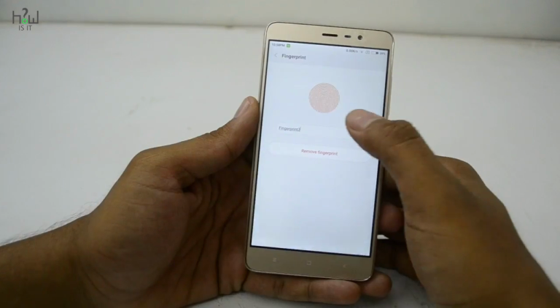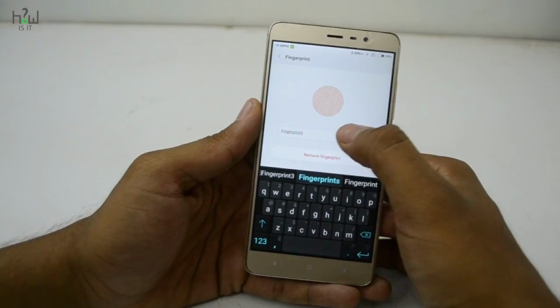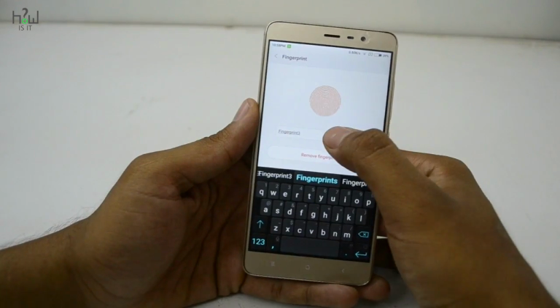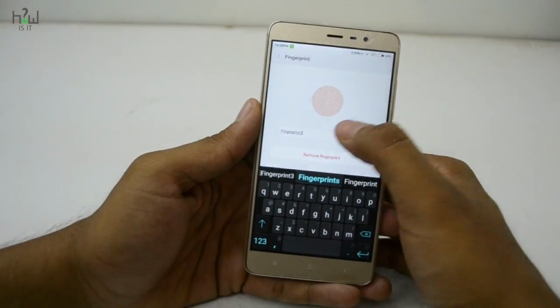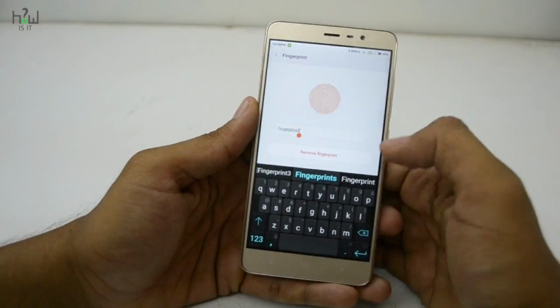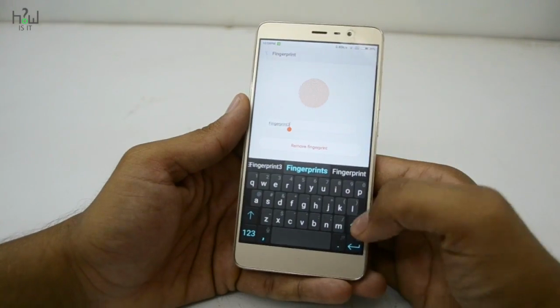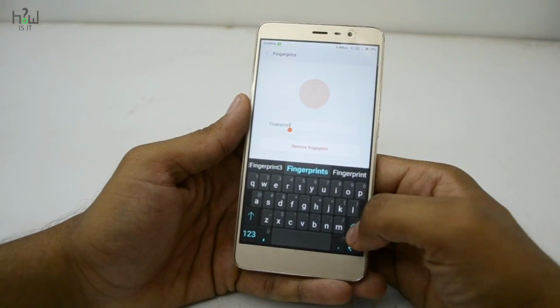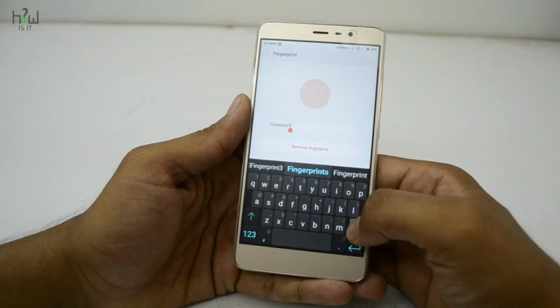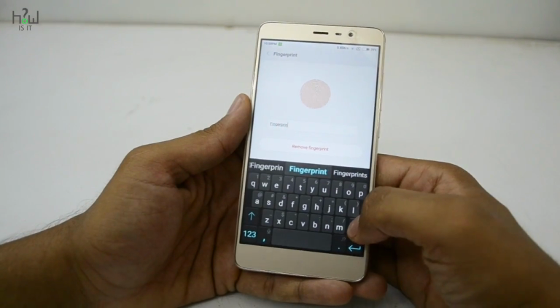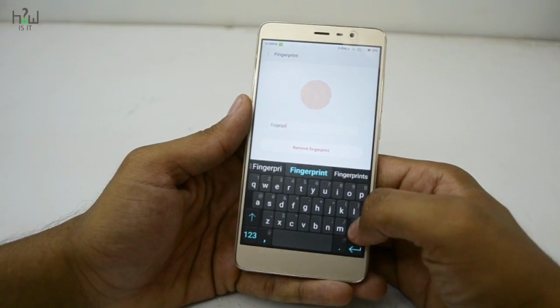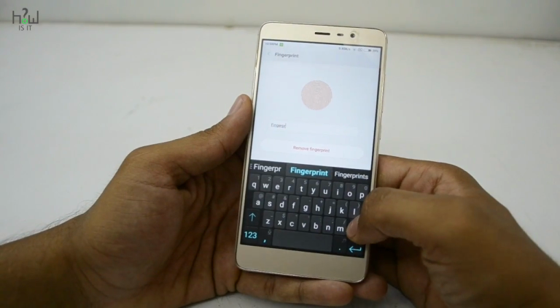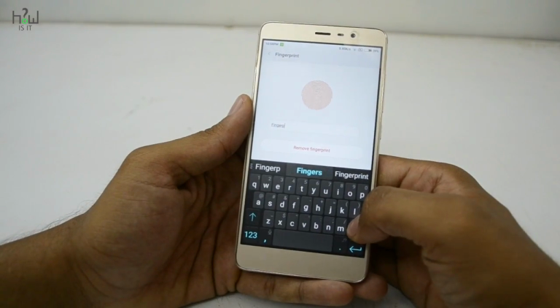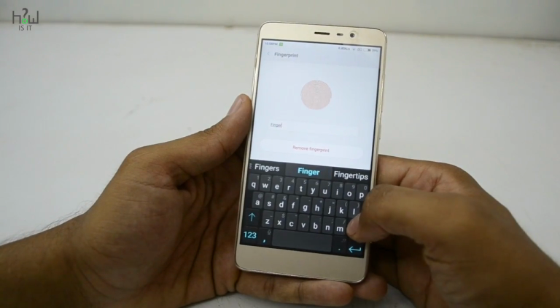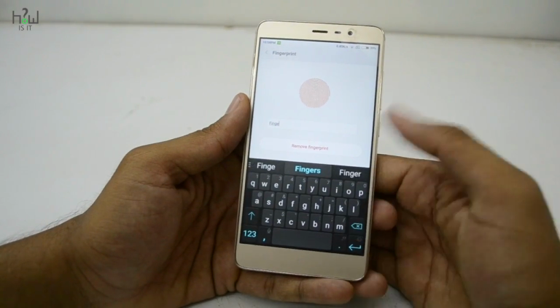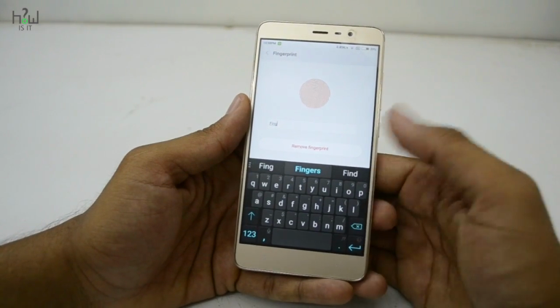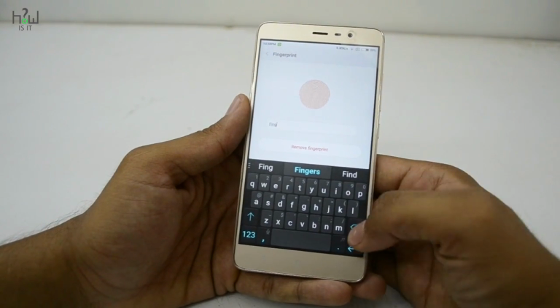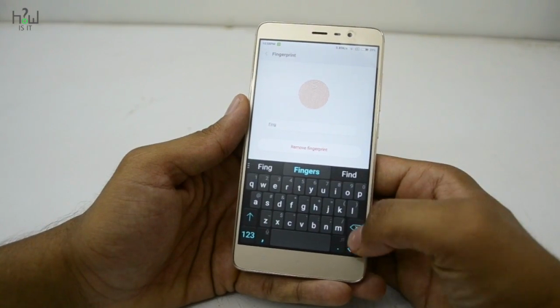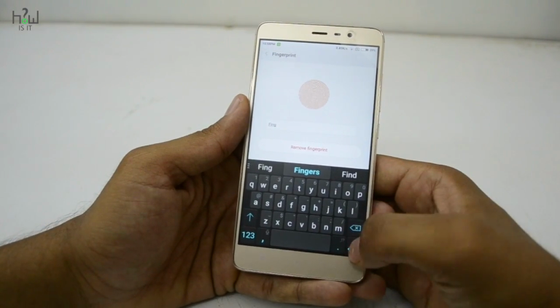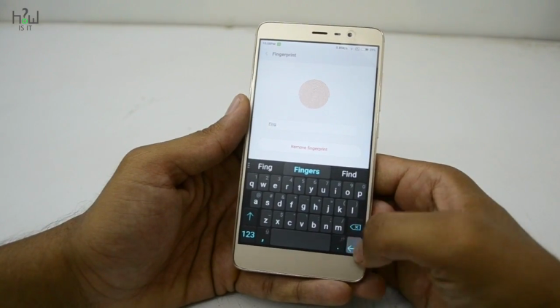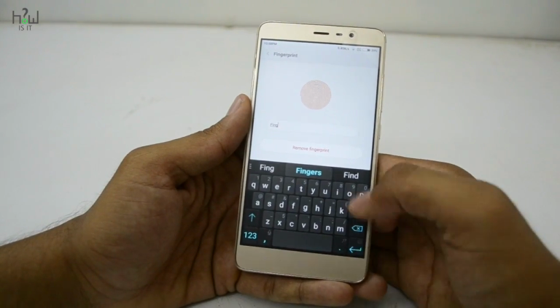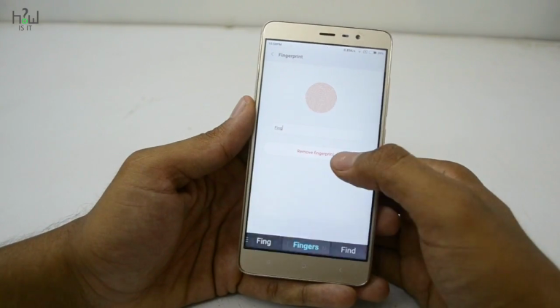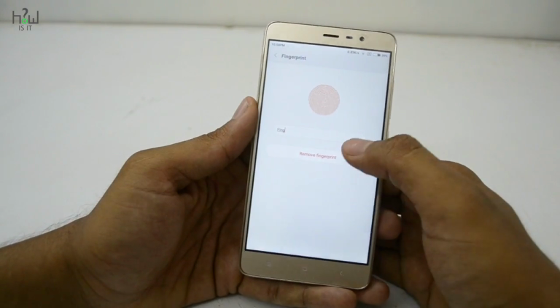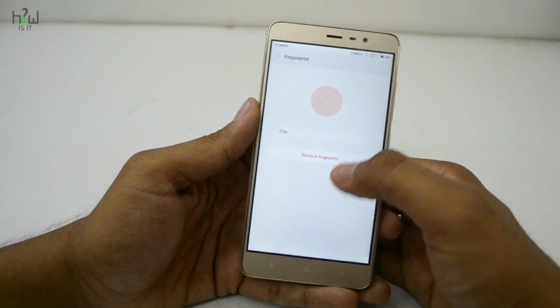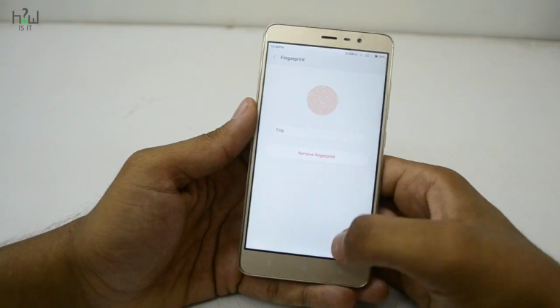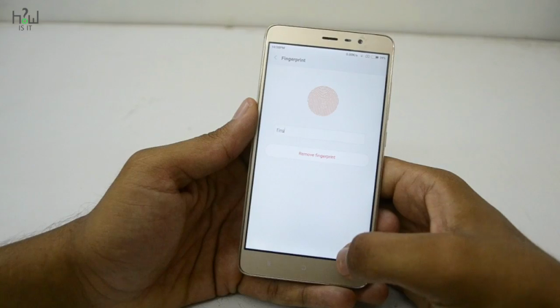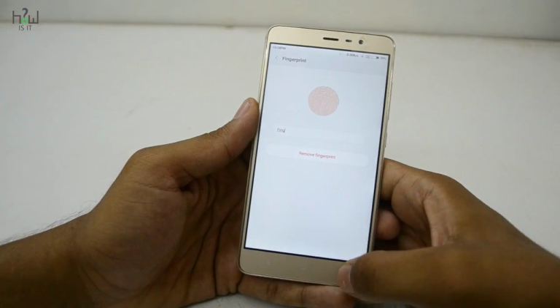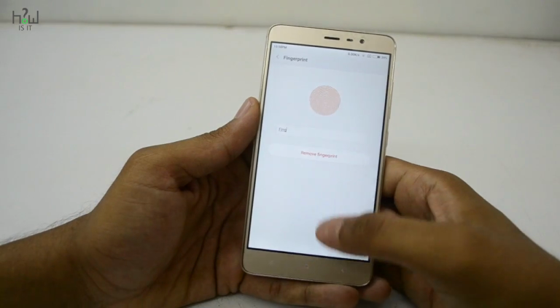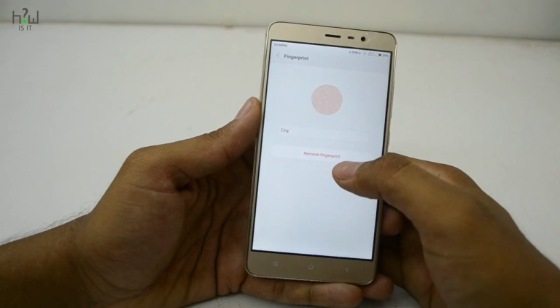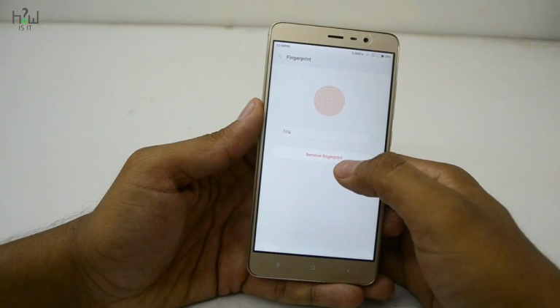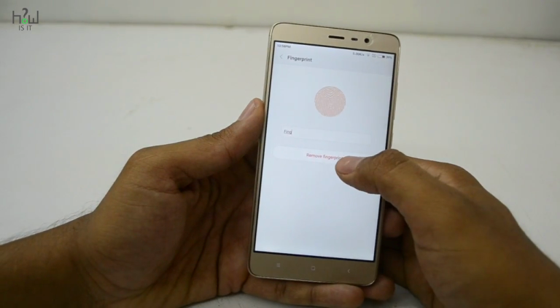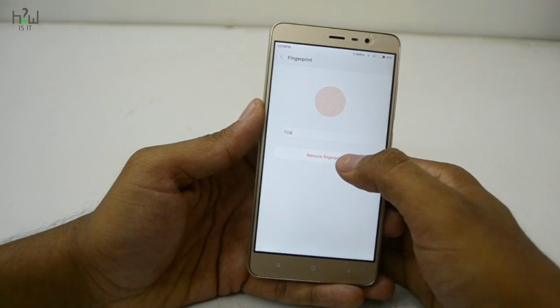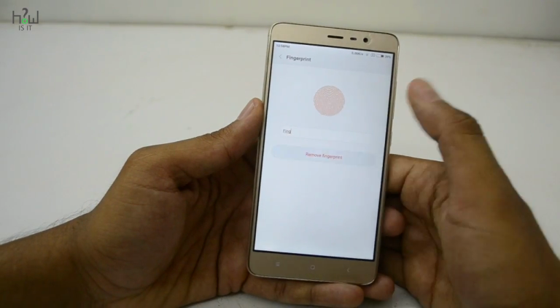There are only two options available for all stored fingerprints: either you can rename the fingerprint or you can delete it.